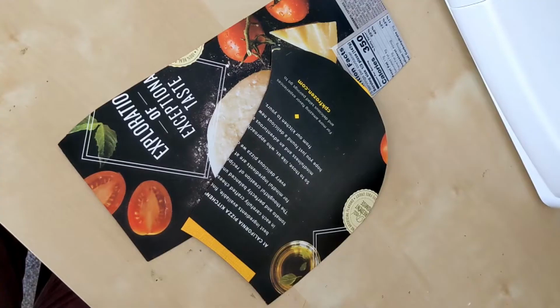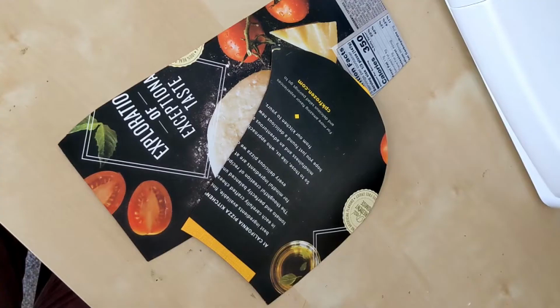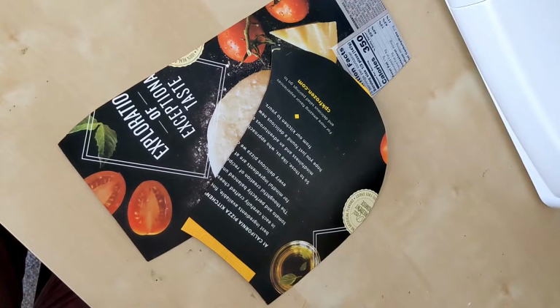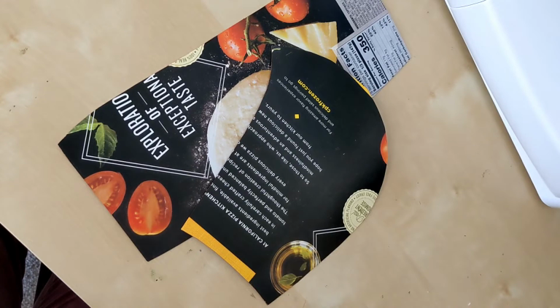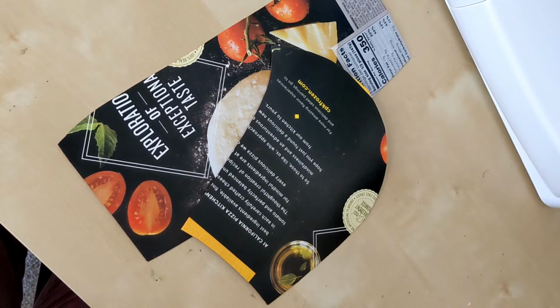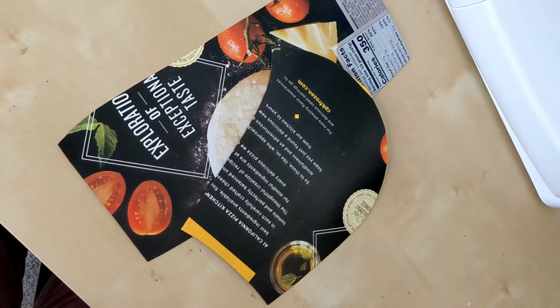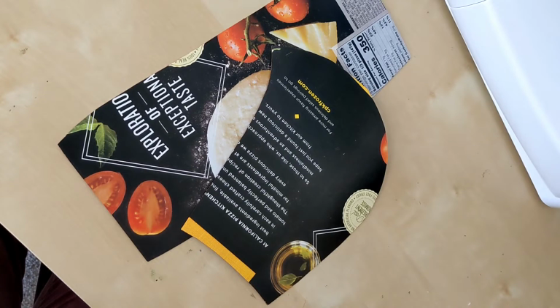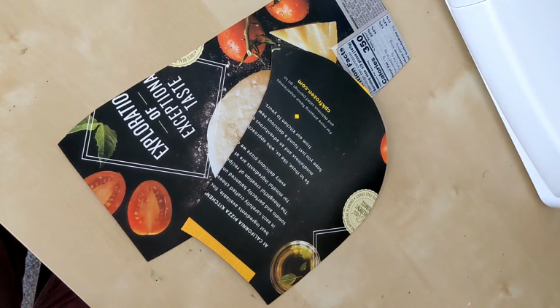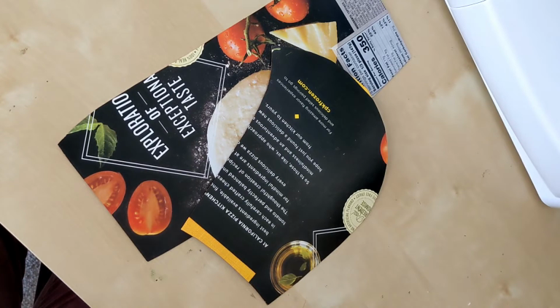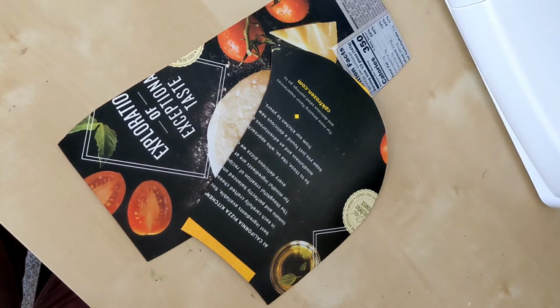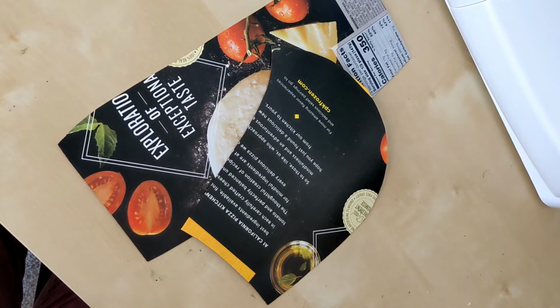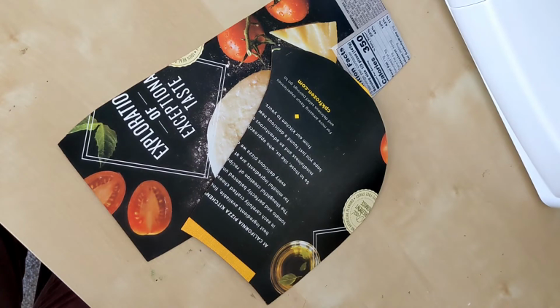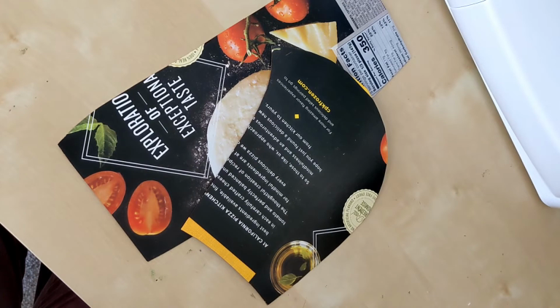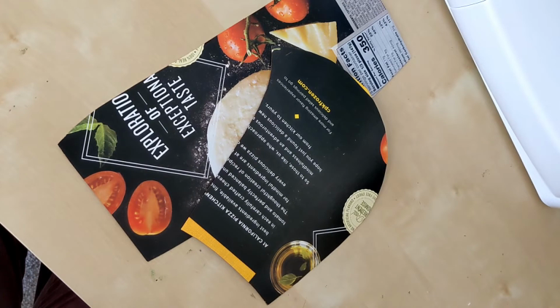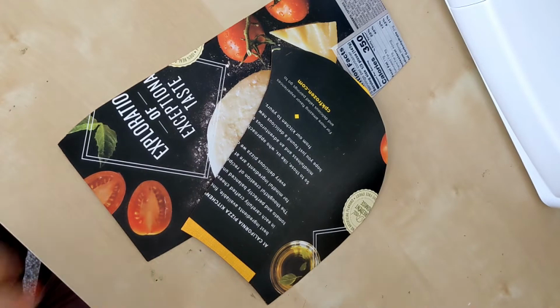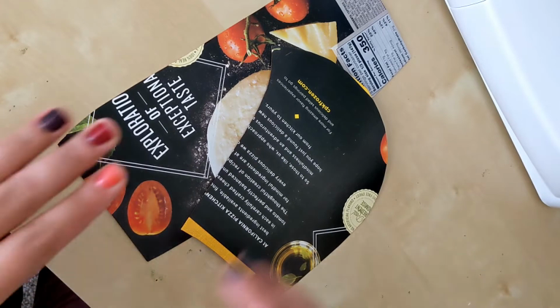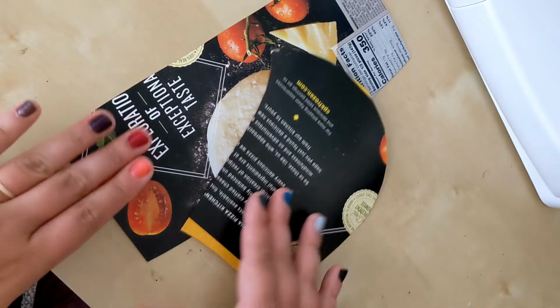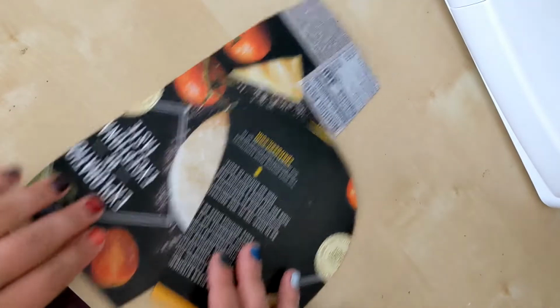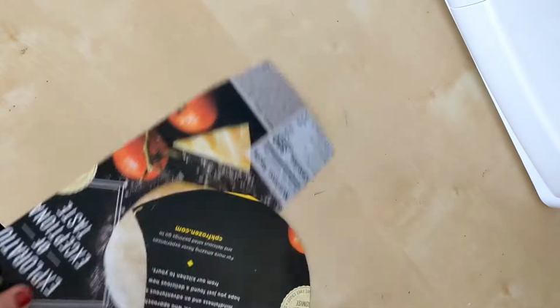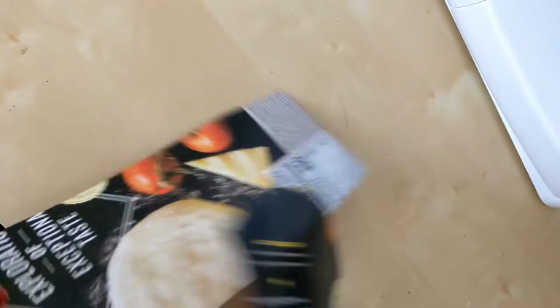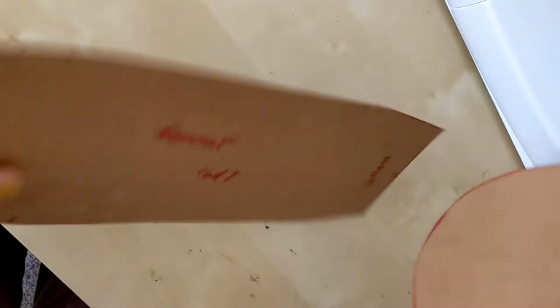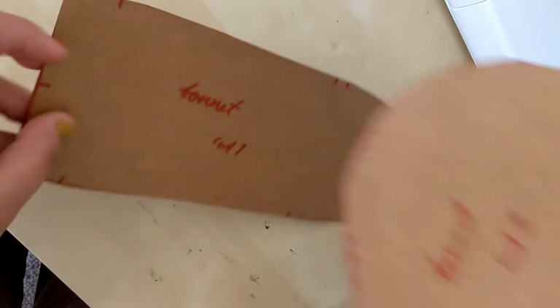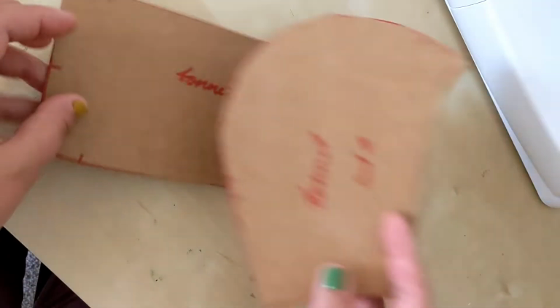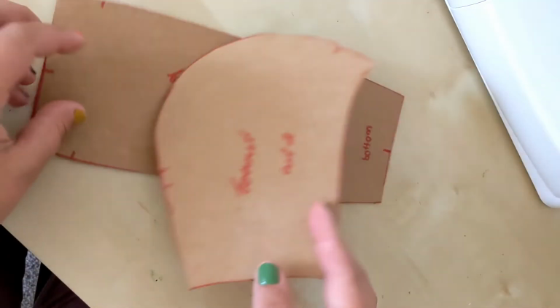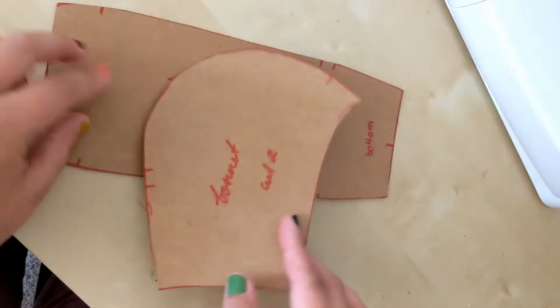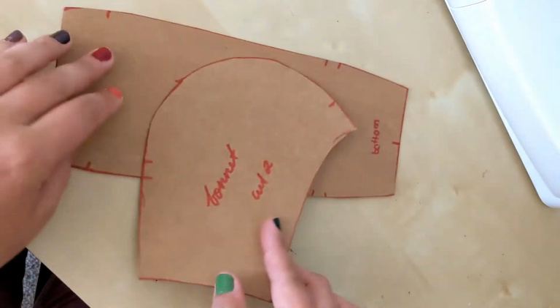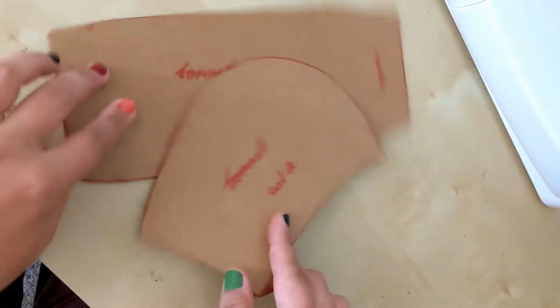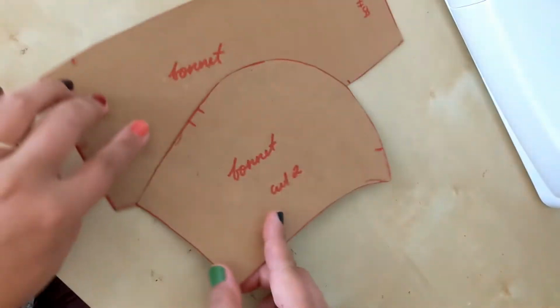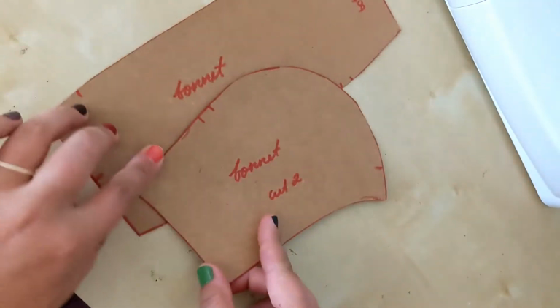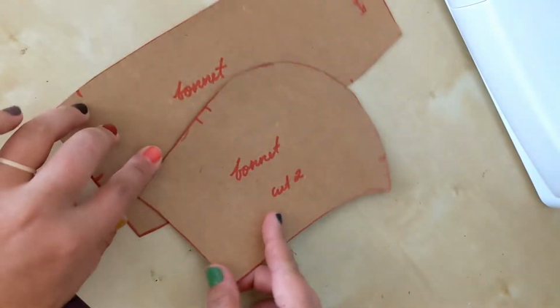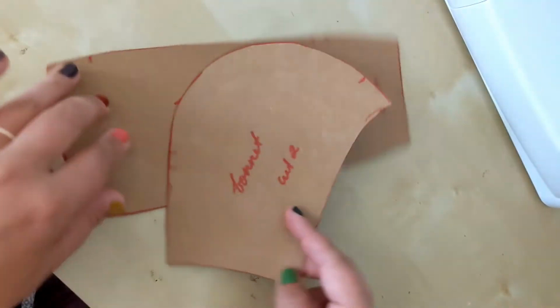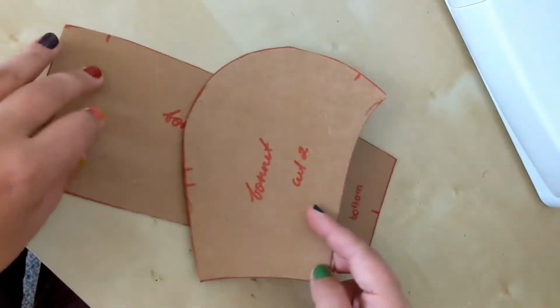Step five: eat your frozen pizza and use the box for some sturdy pattern pieces.